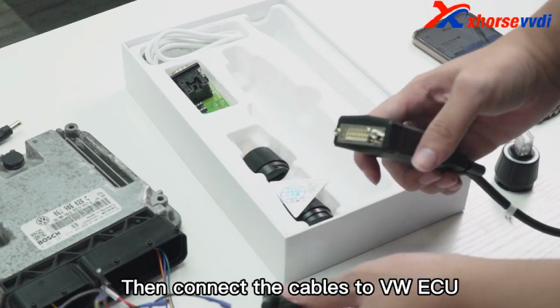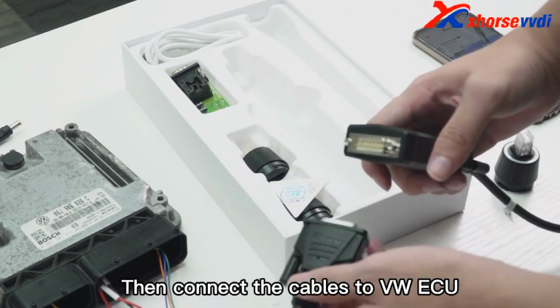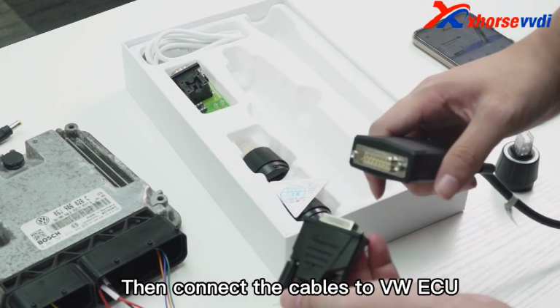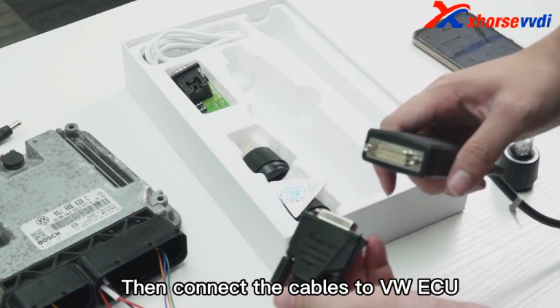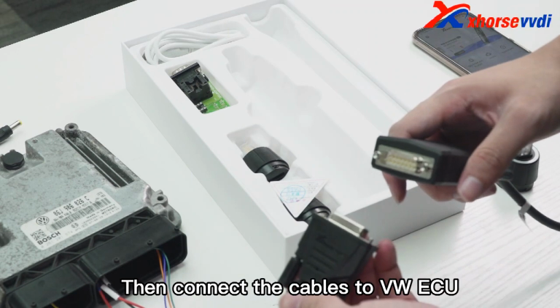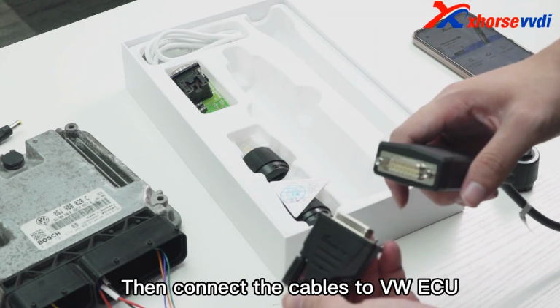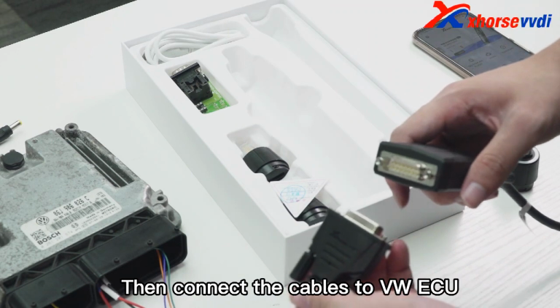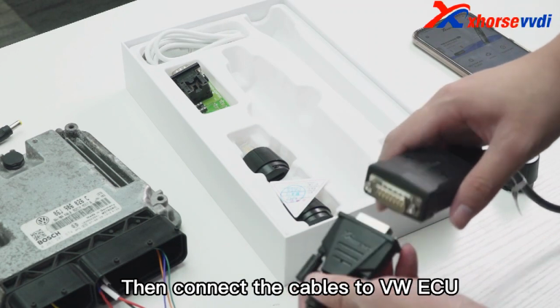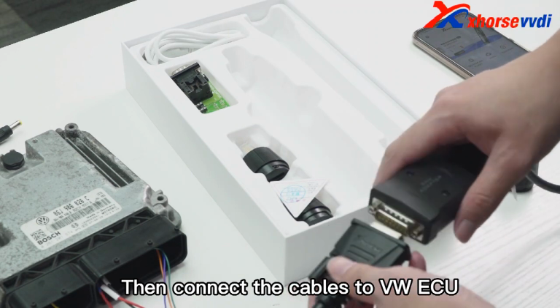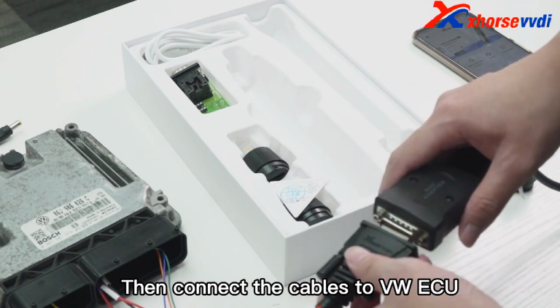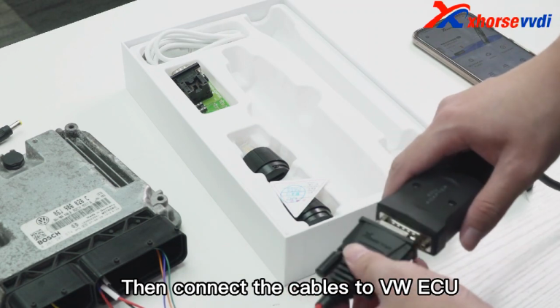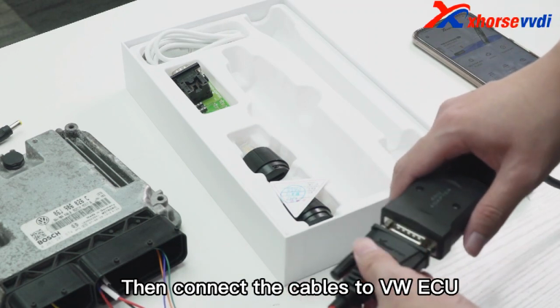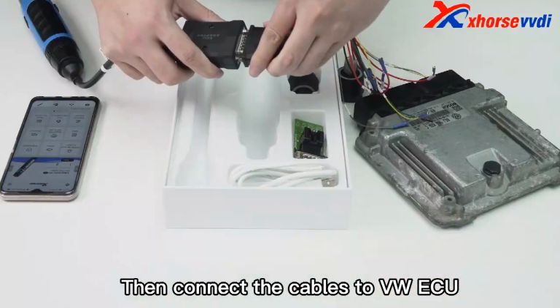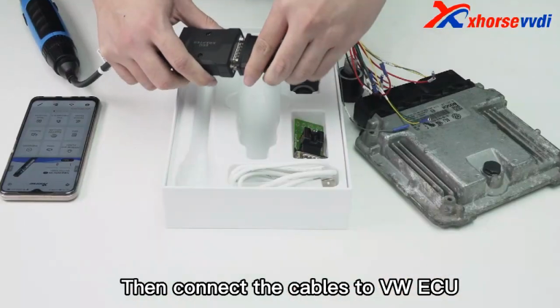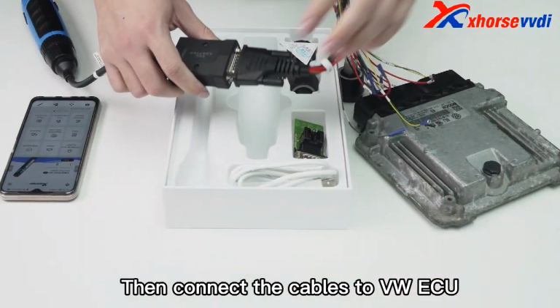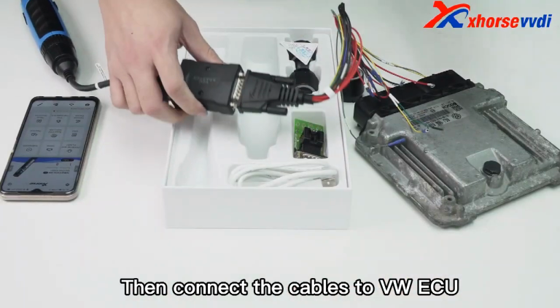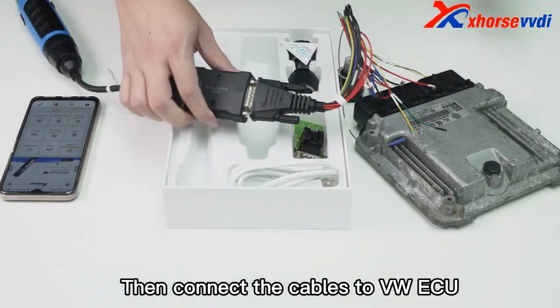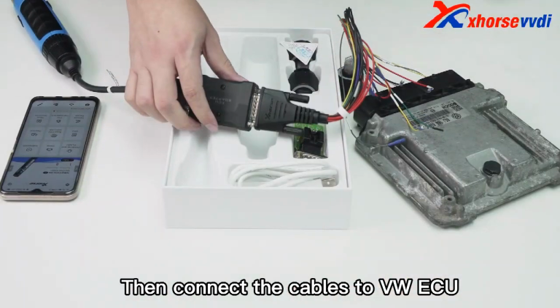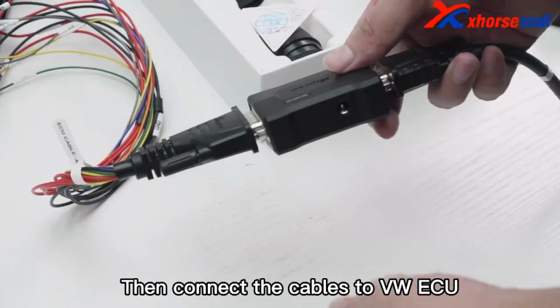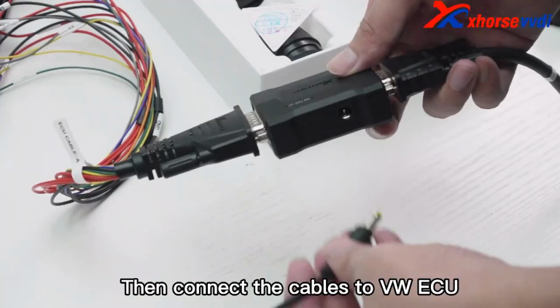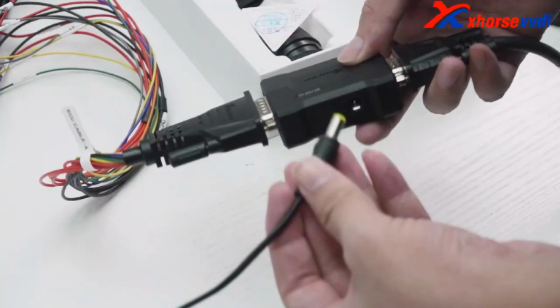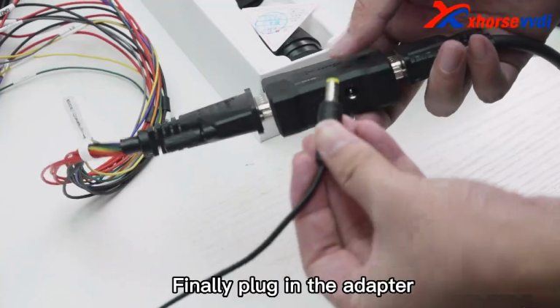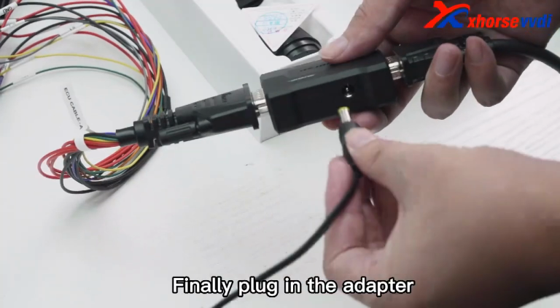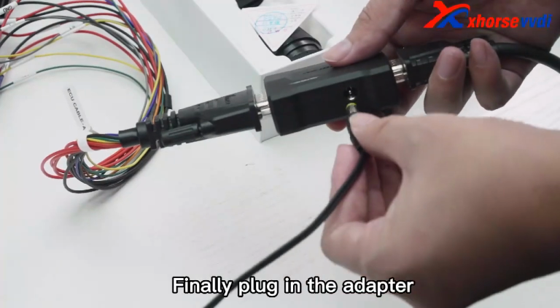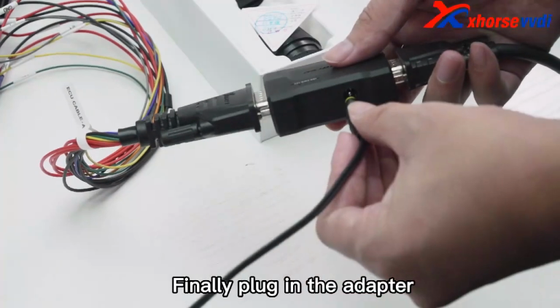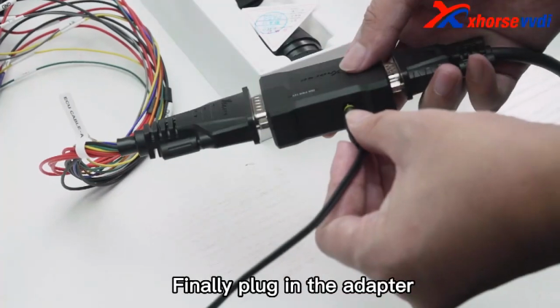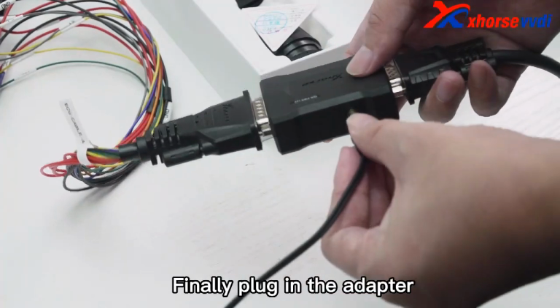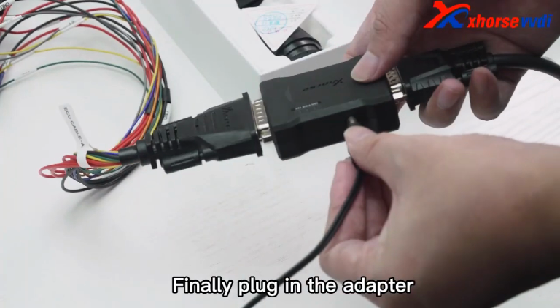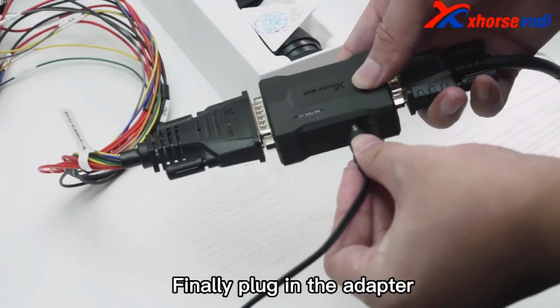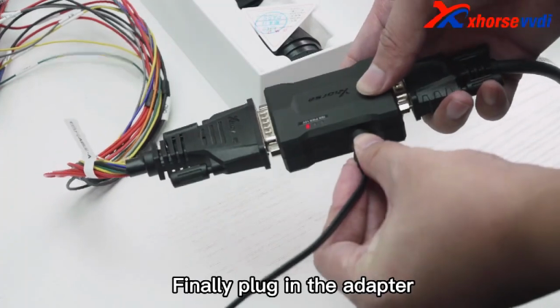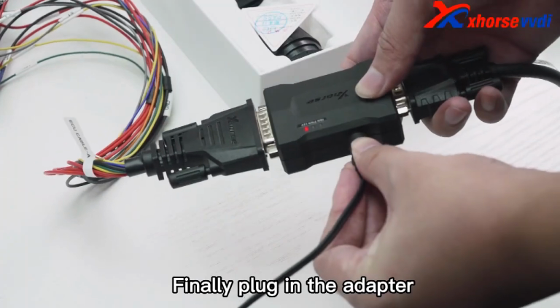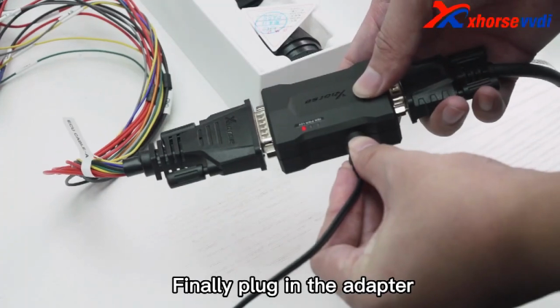Then connect the cables to VWSU. Finally, plug in the adapter.